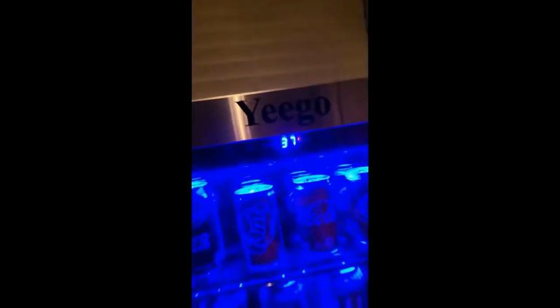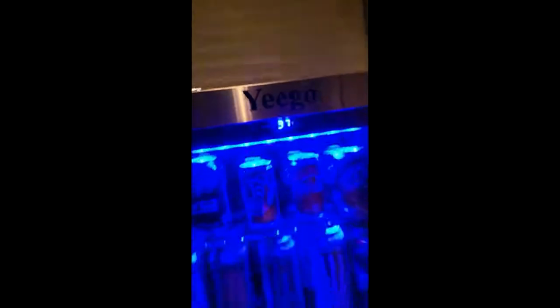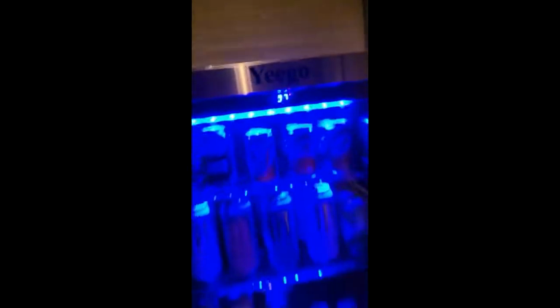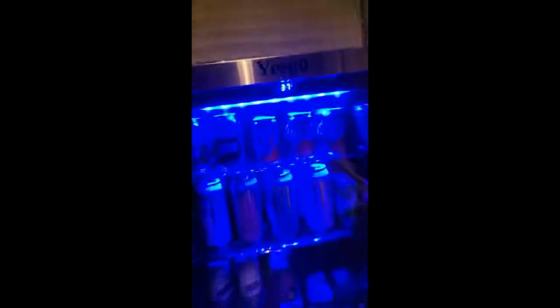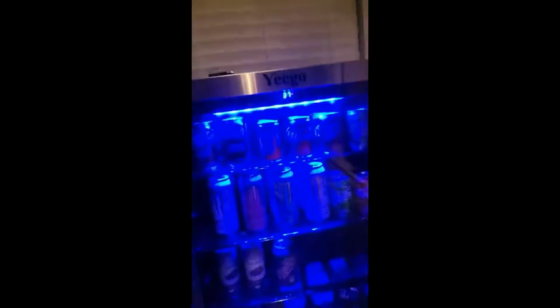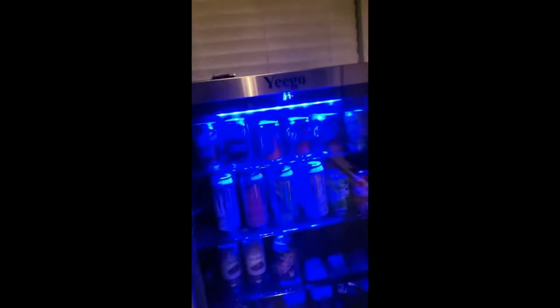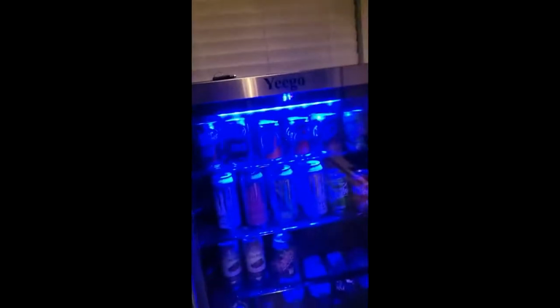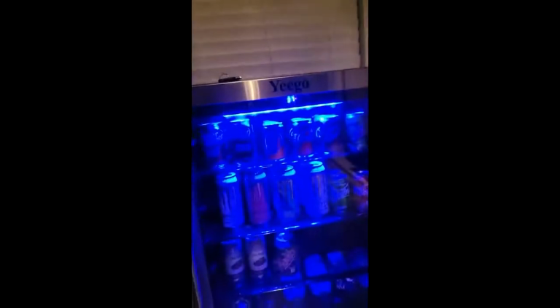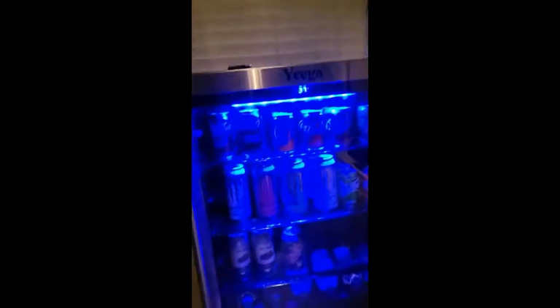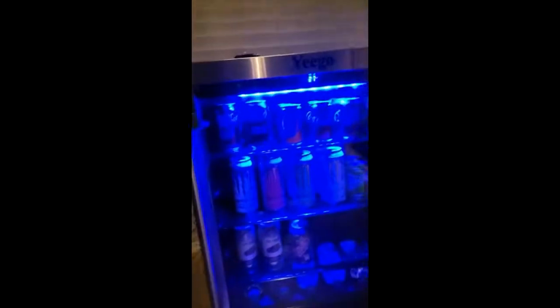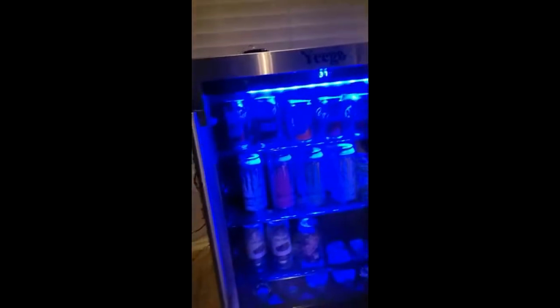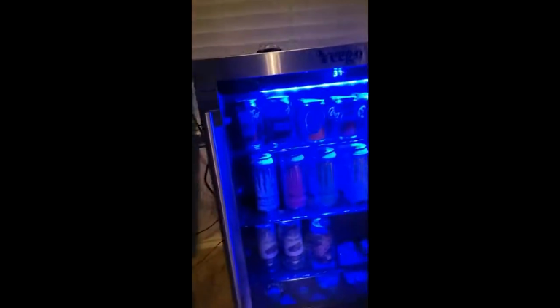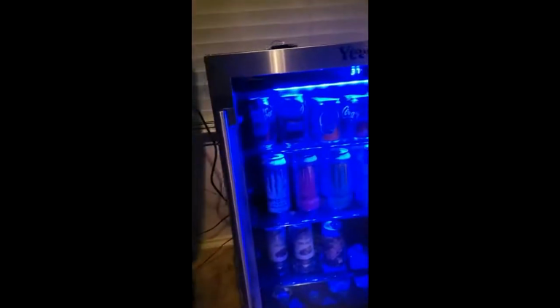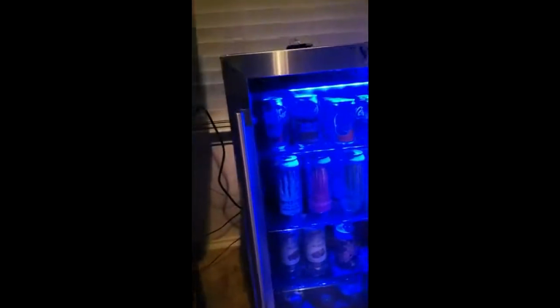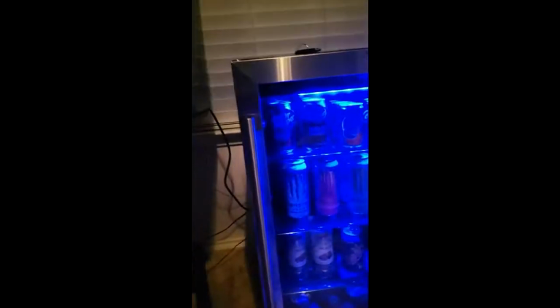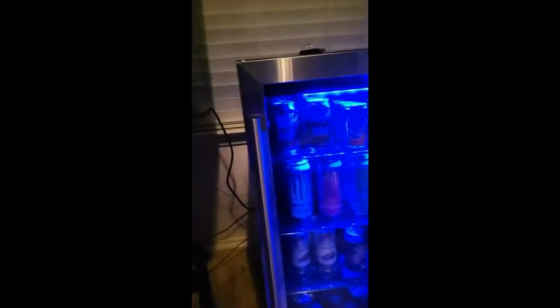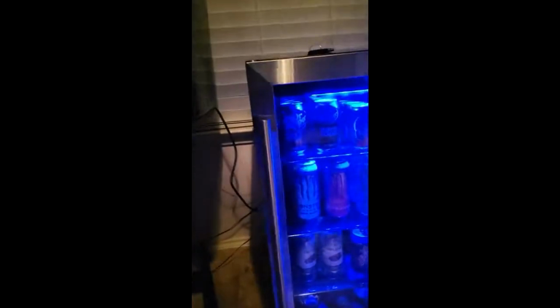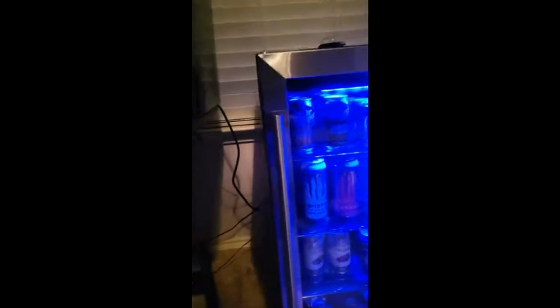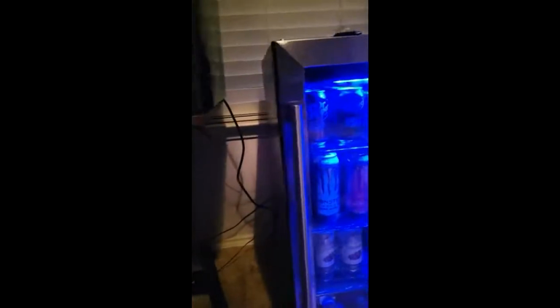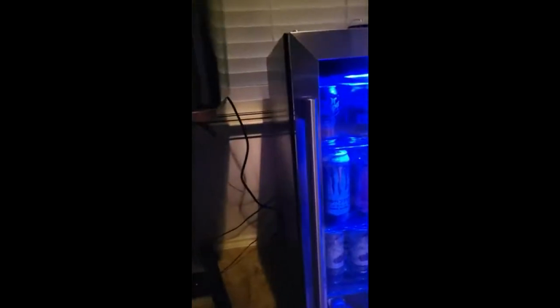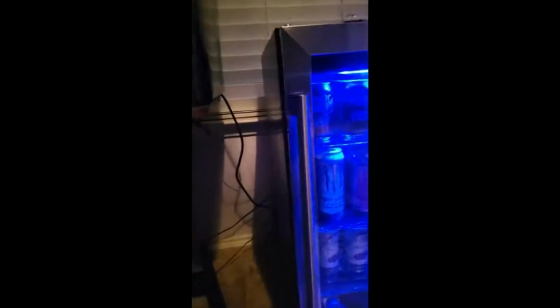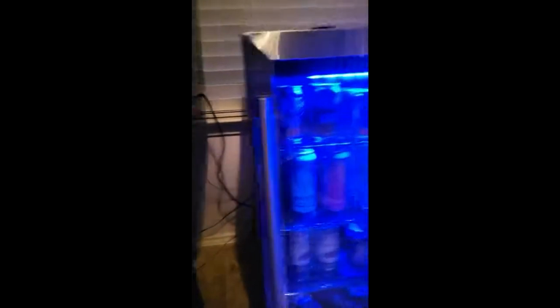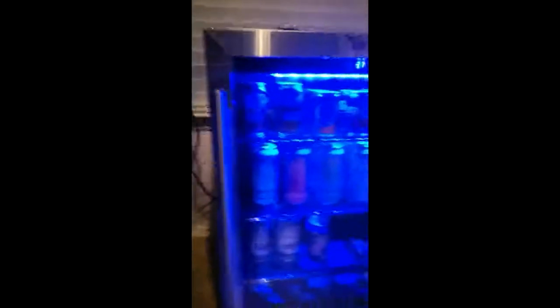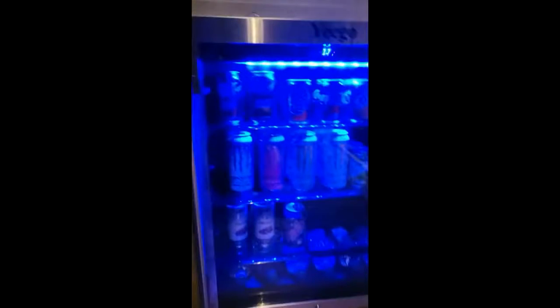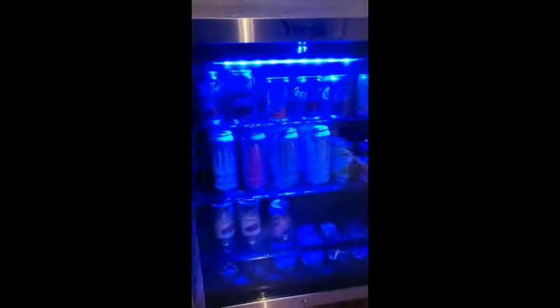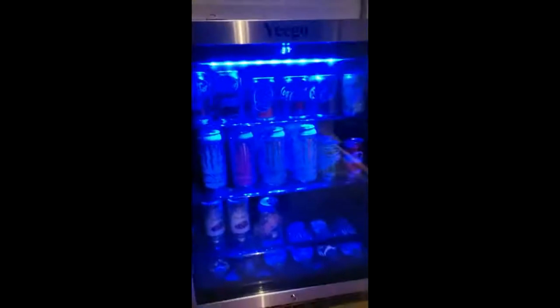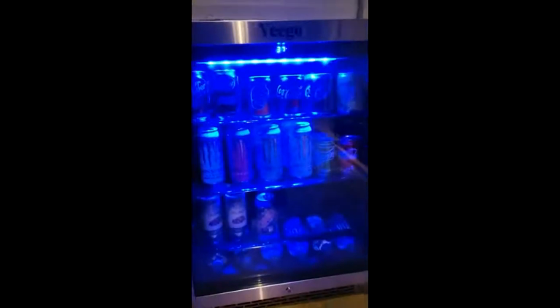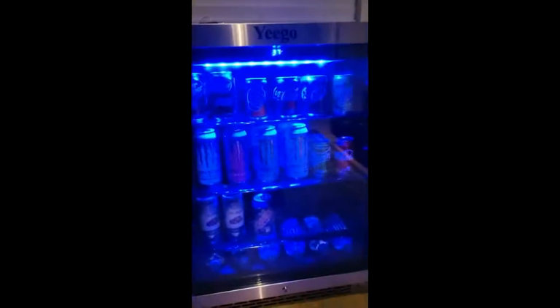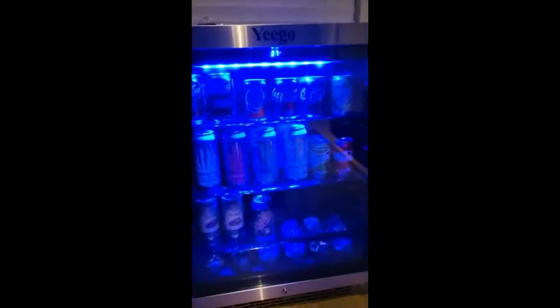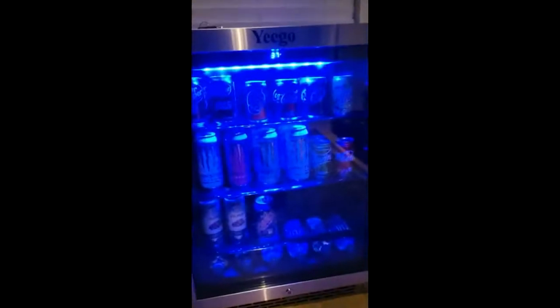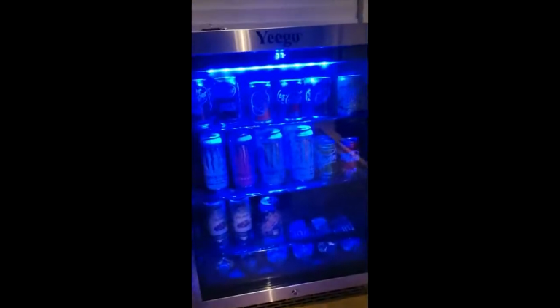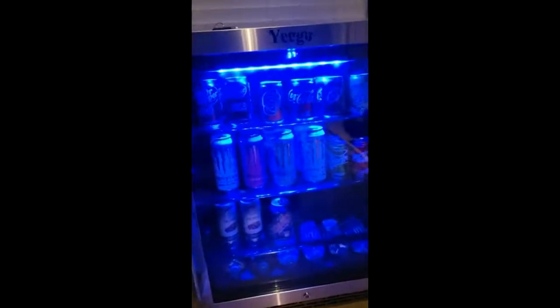I do like my pop cold and it says 37 degrees — it will go down to 37 which is really nice. These cans are nice and cold.